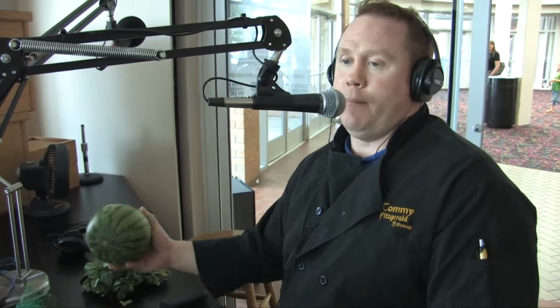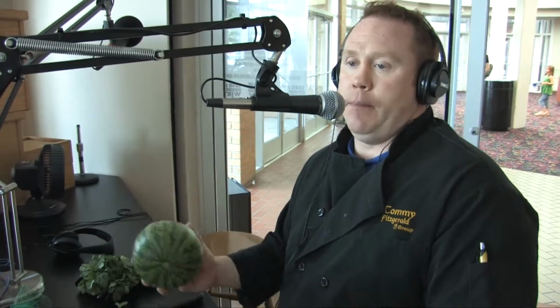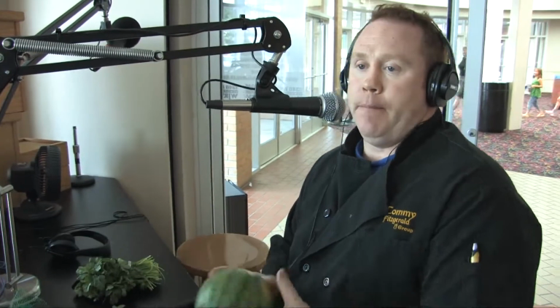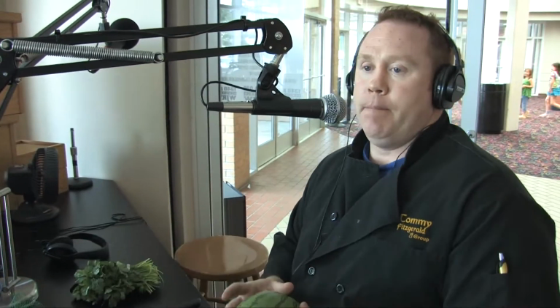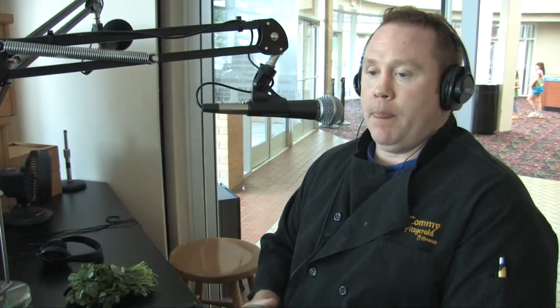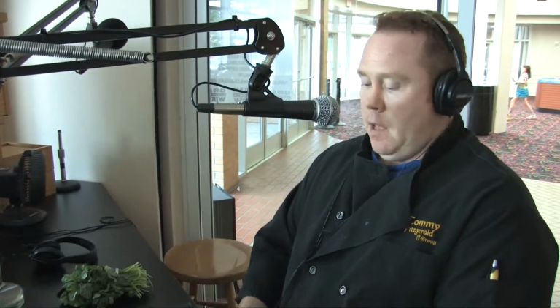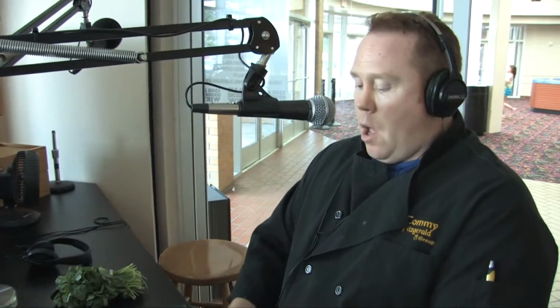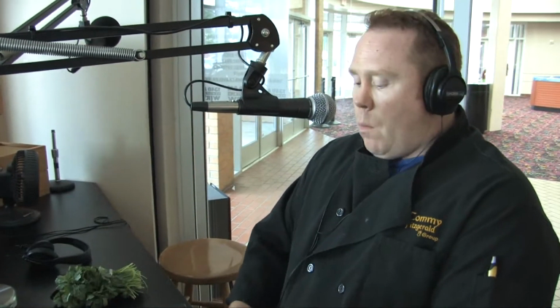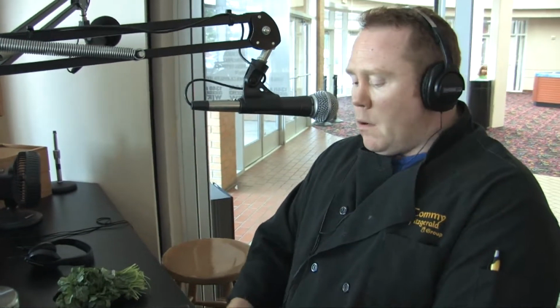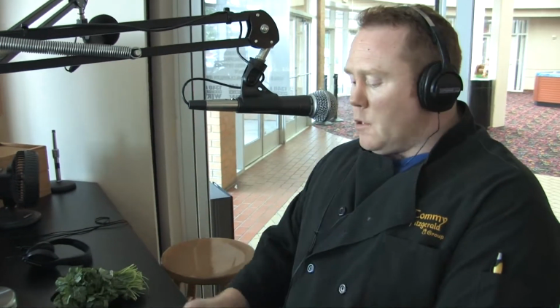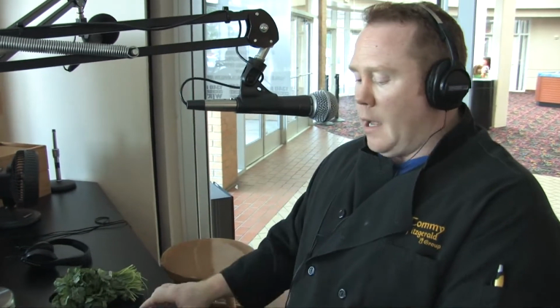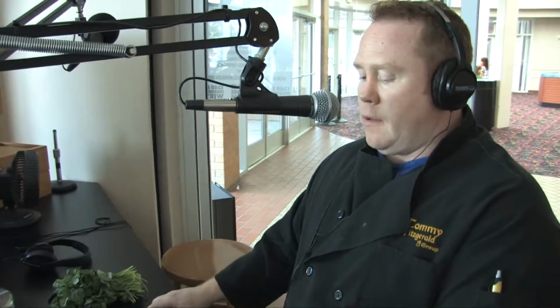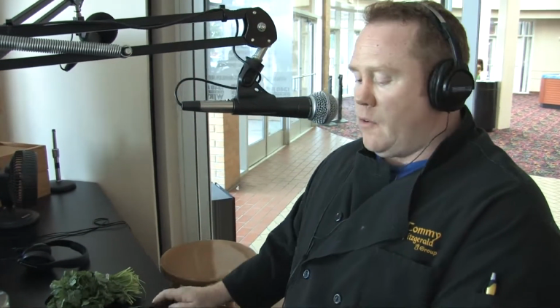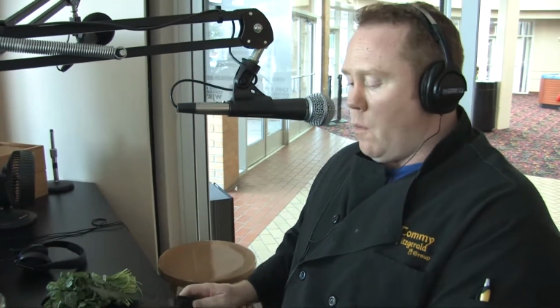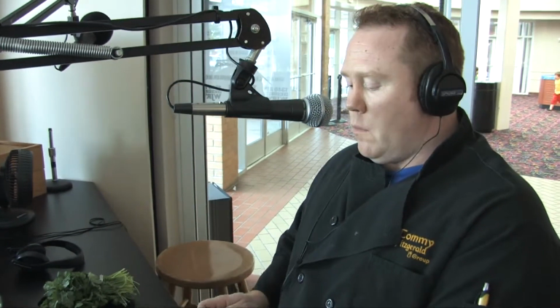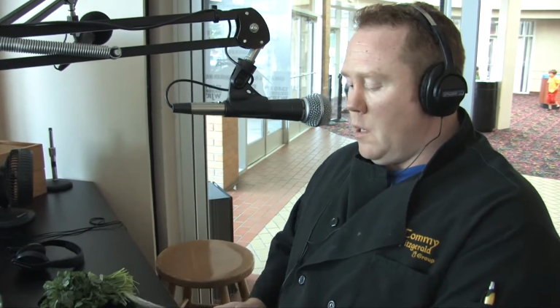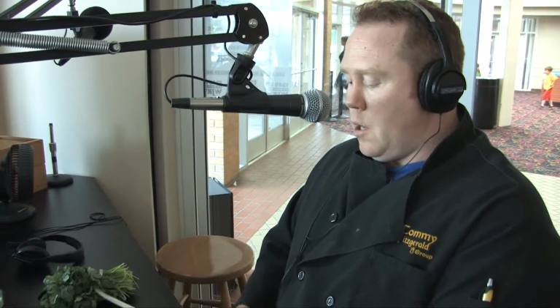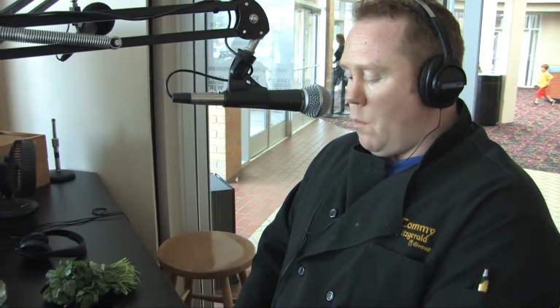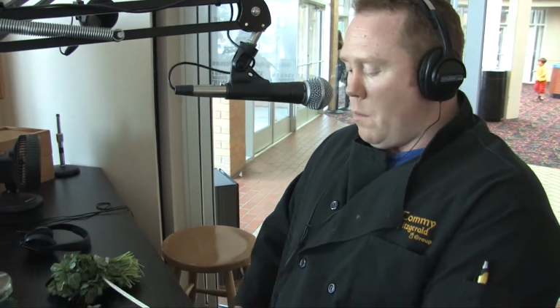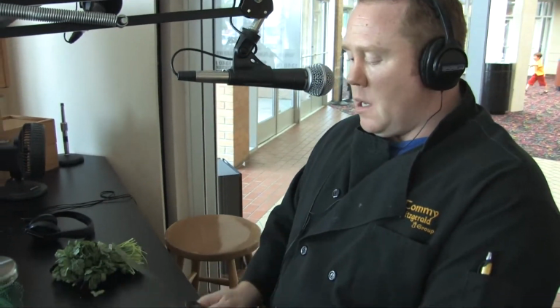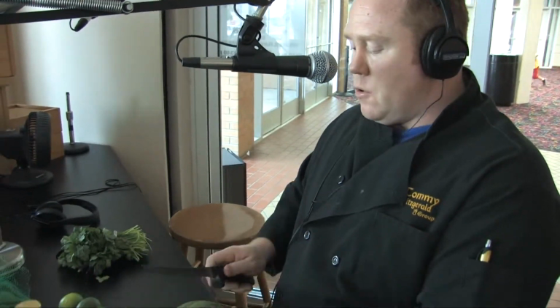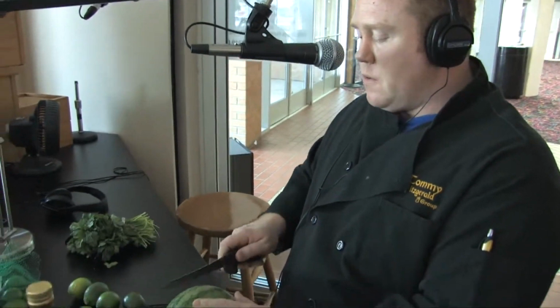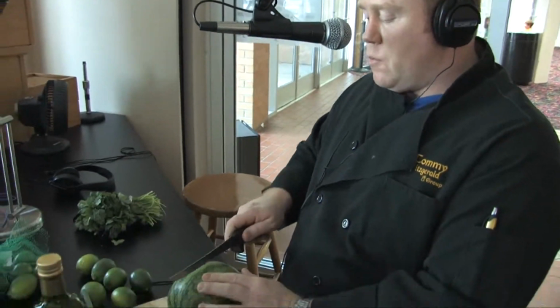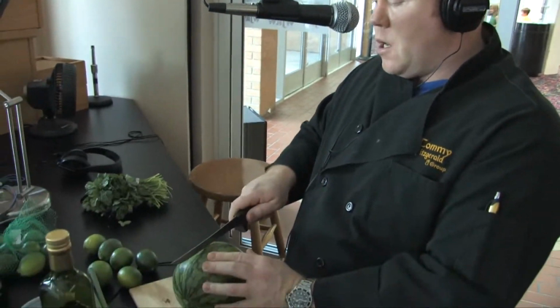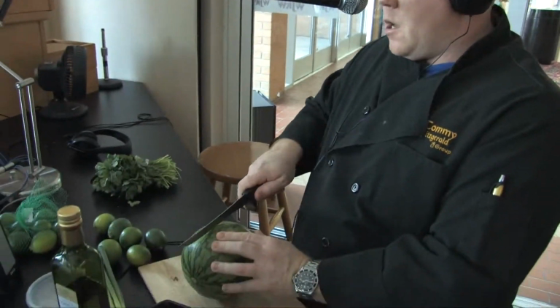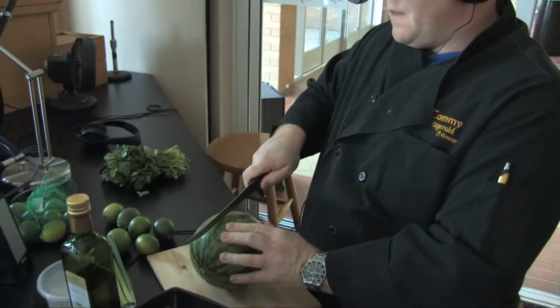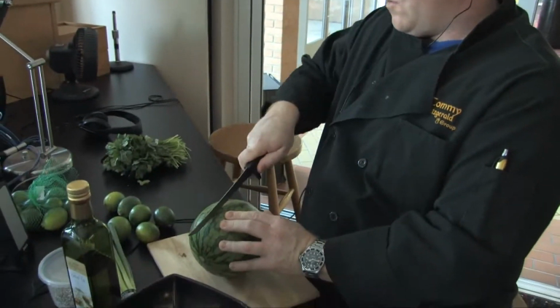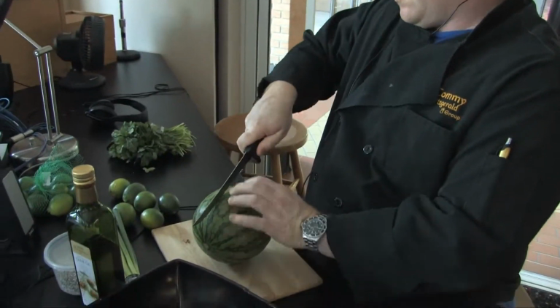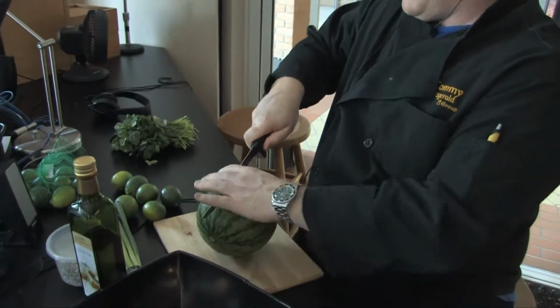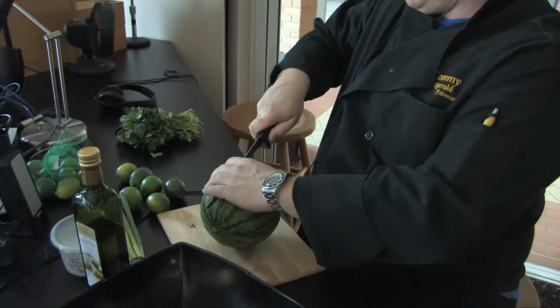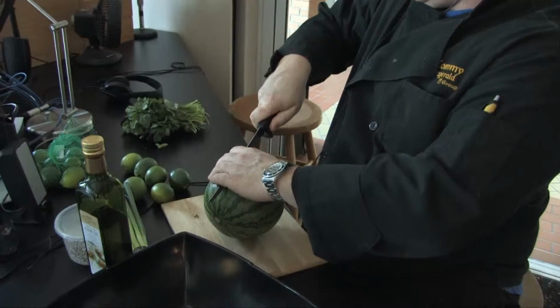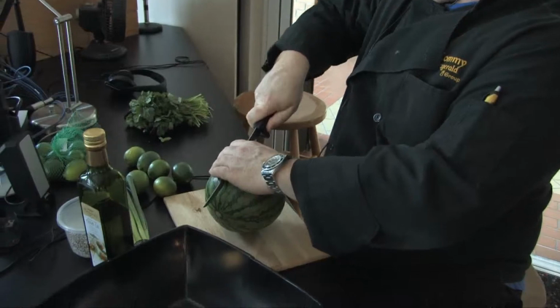Eight bucks, probably going to feed easily eight to ten people. So what we're gonna do is cut this watermelon right down the center.